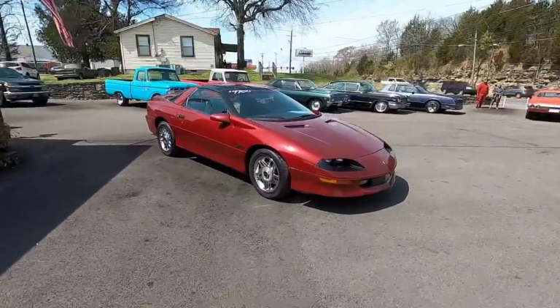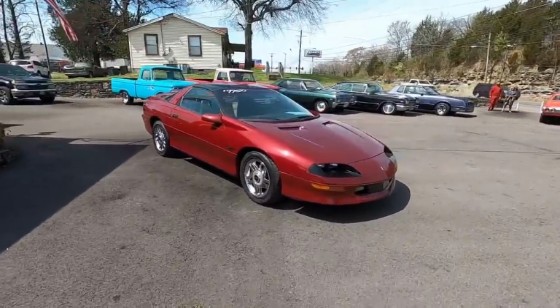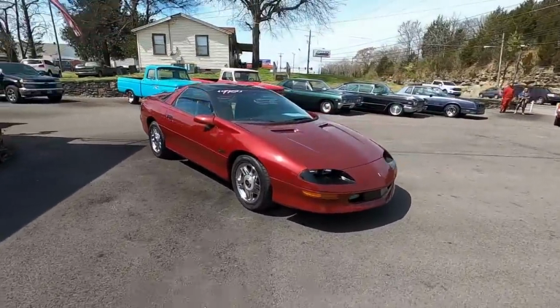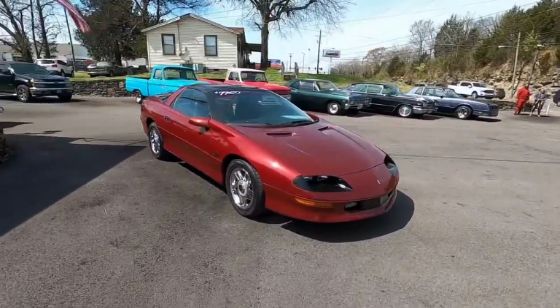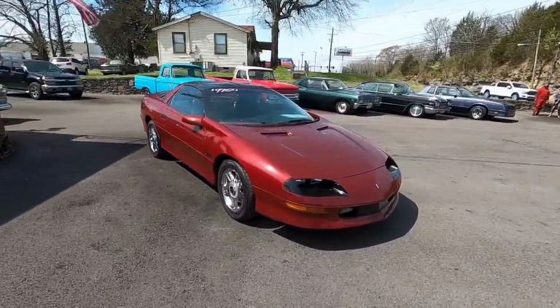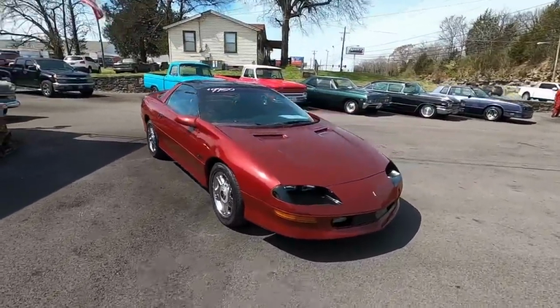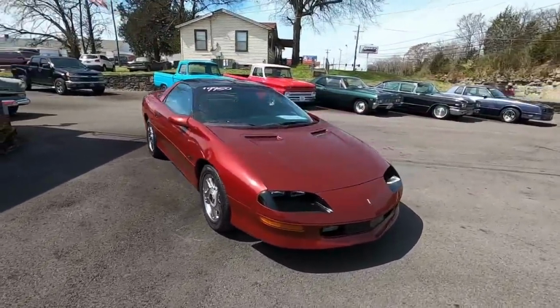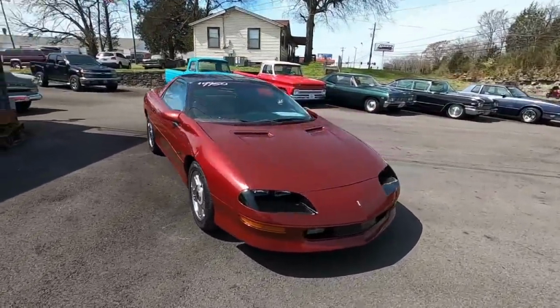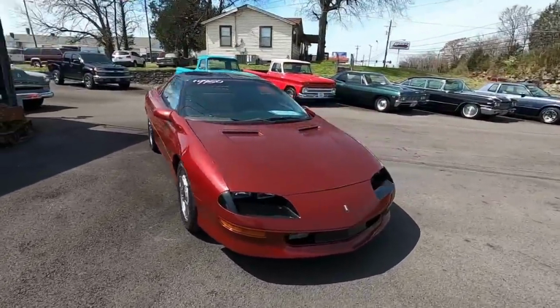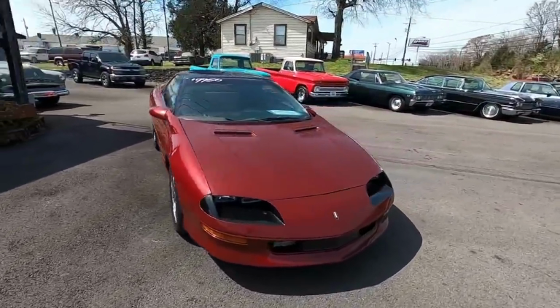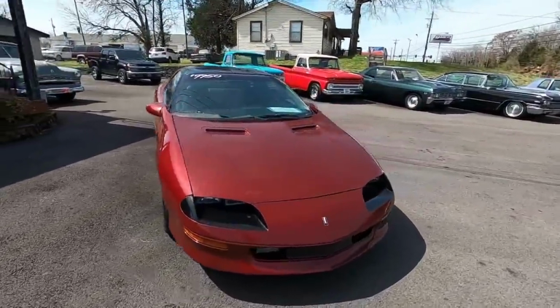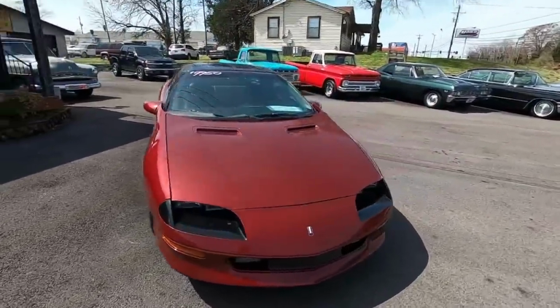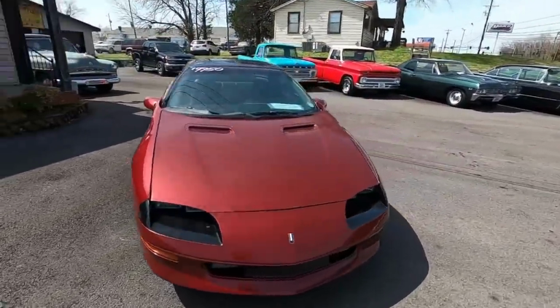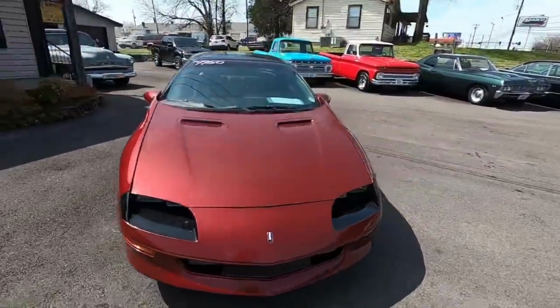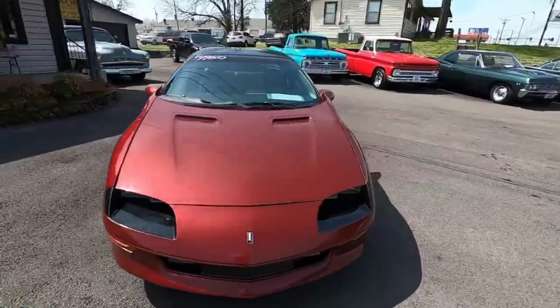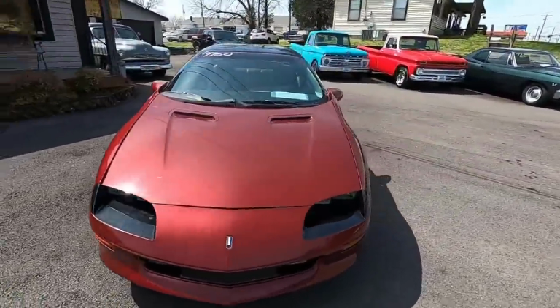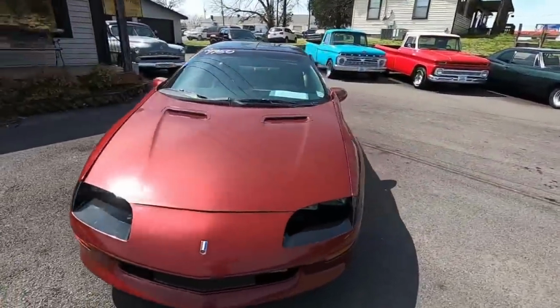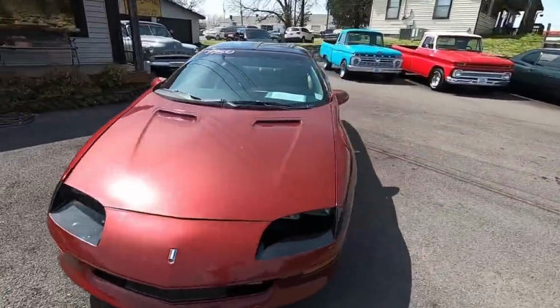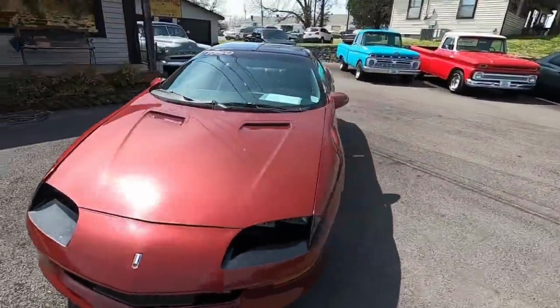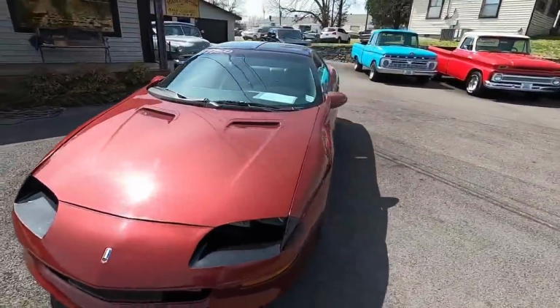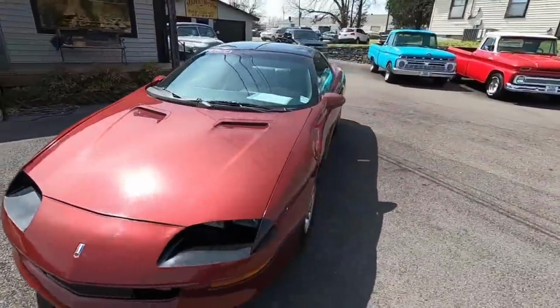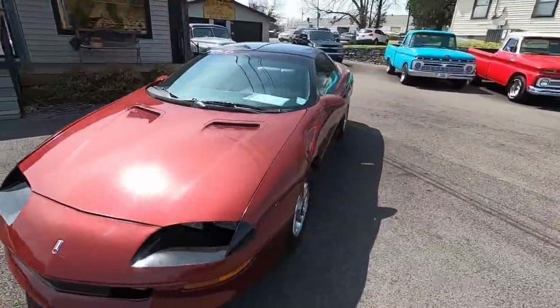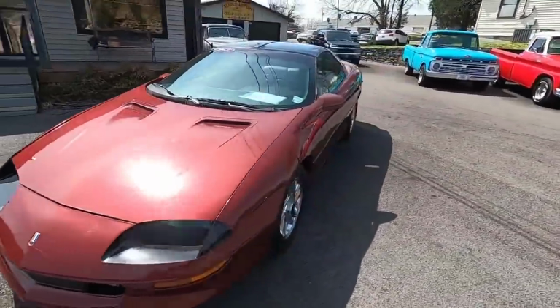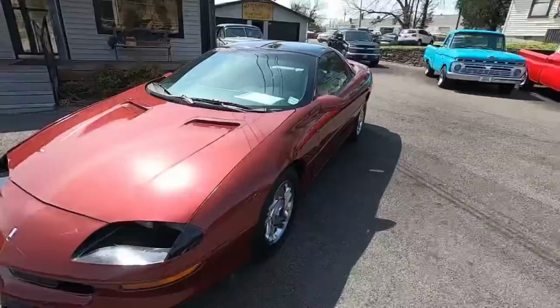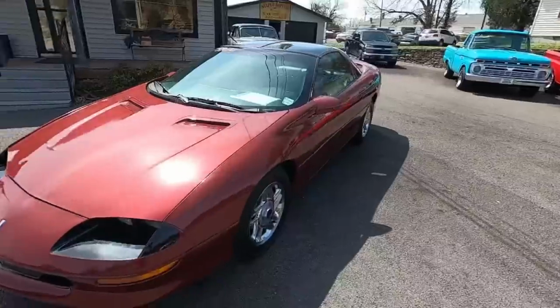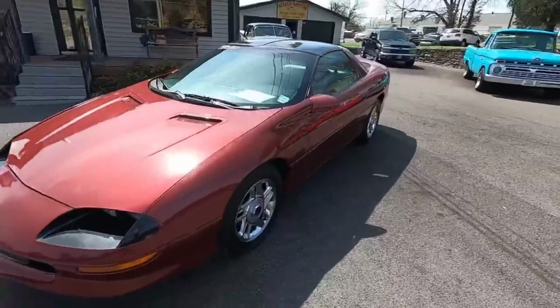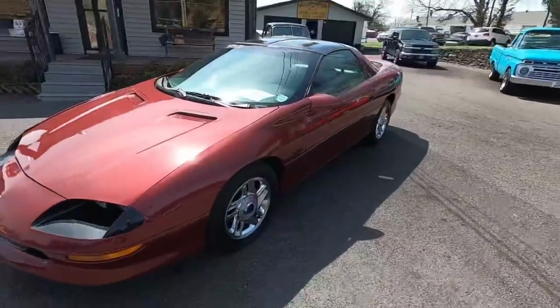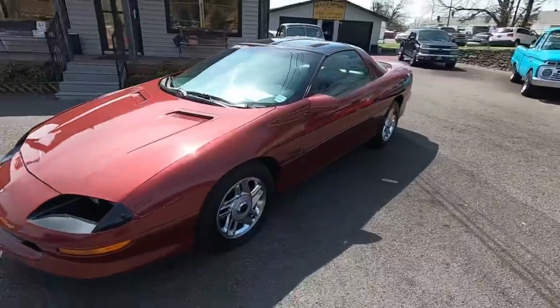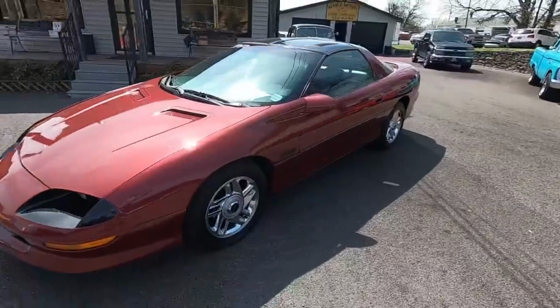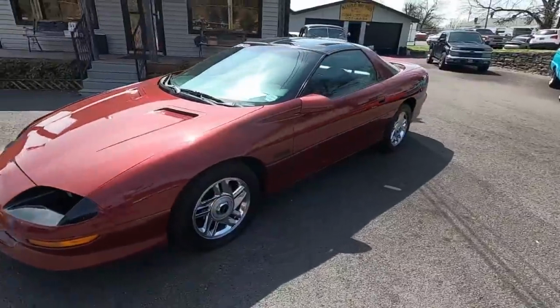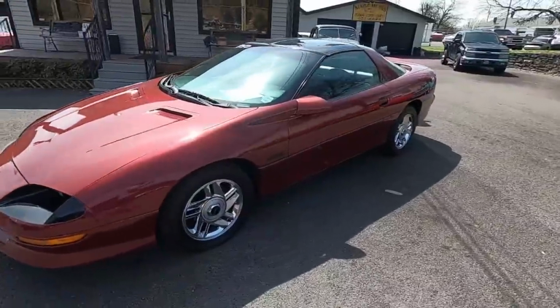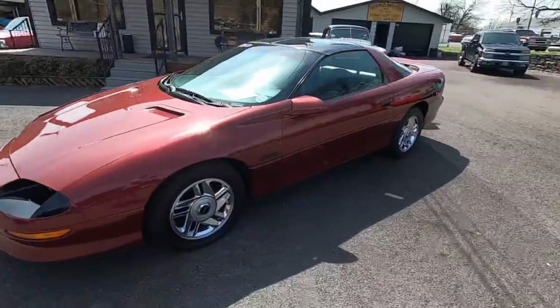Get the 79 Trans Am in the back — the yellow one. Don't forget about it.